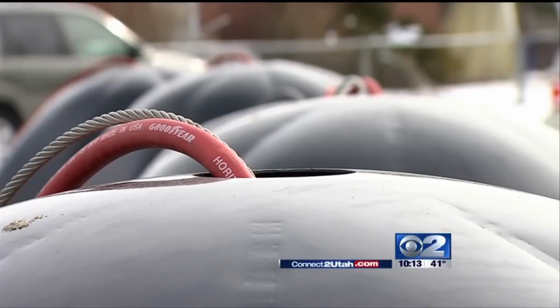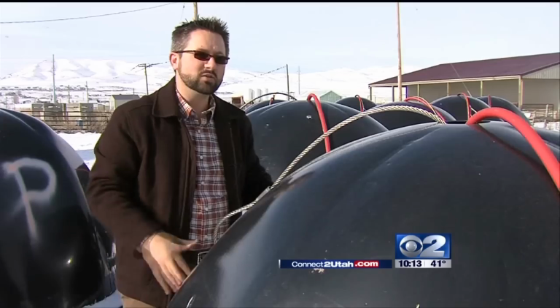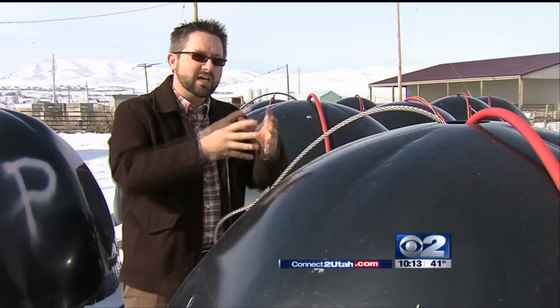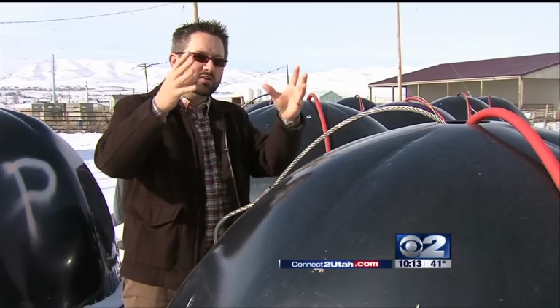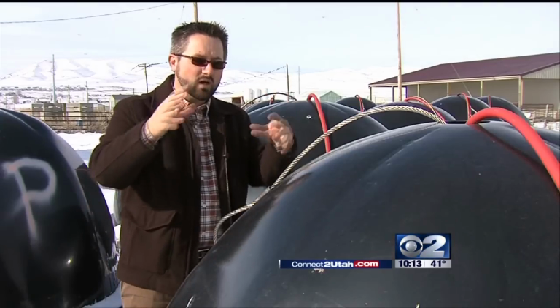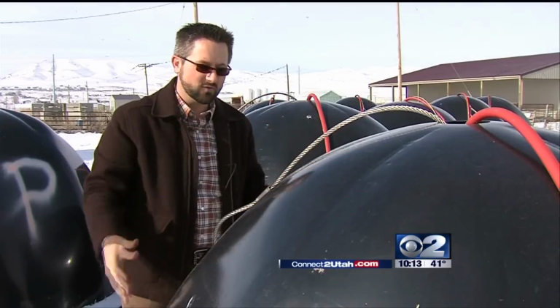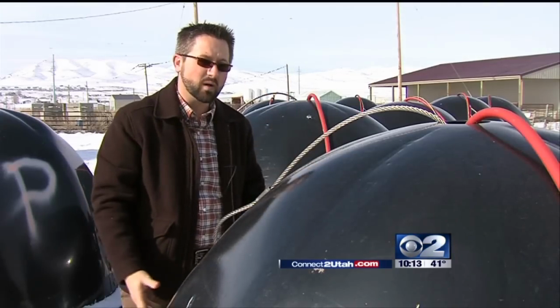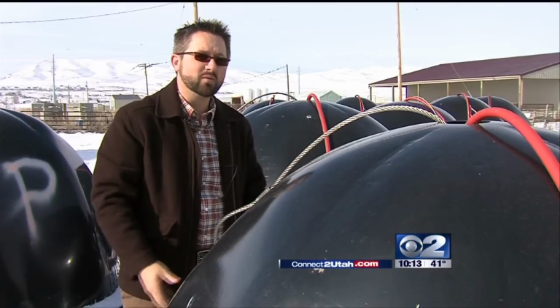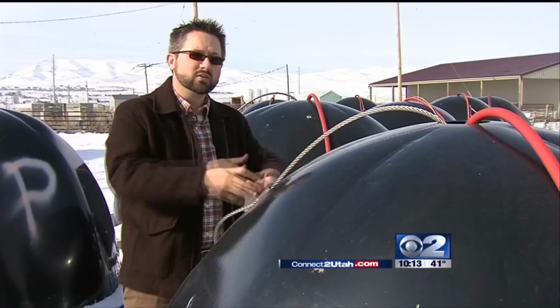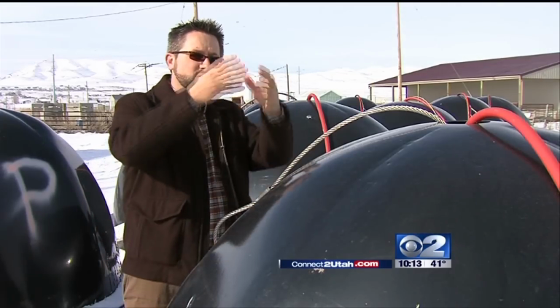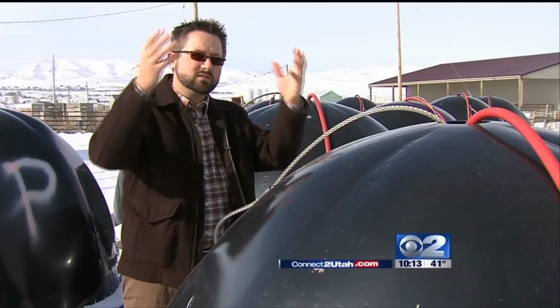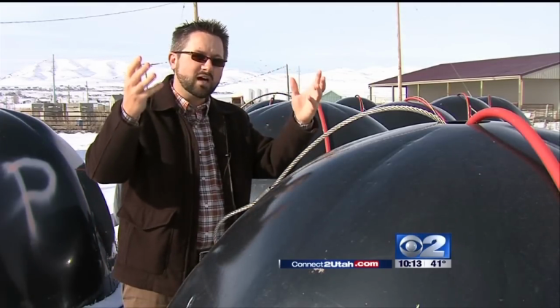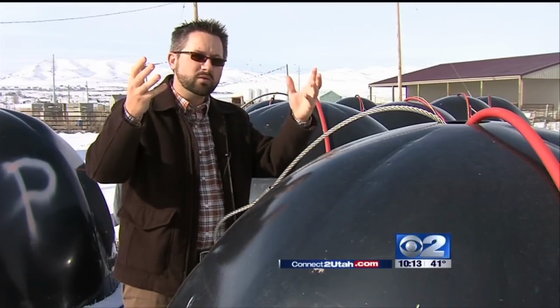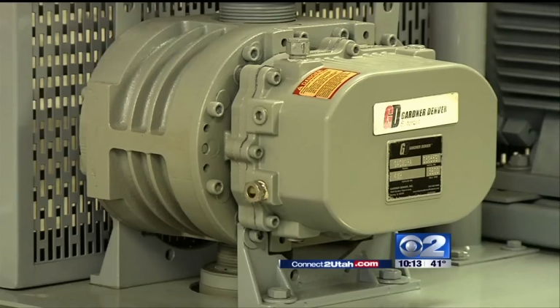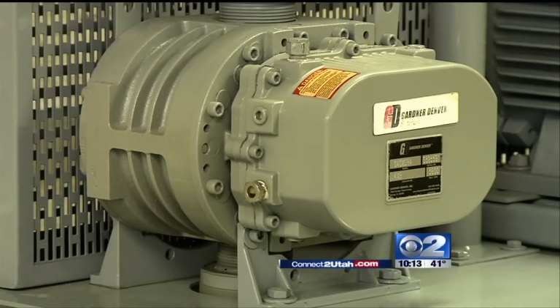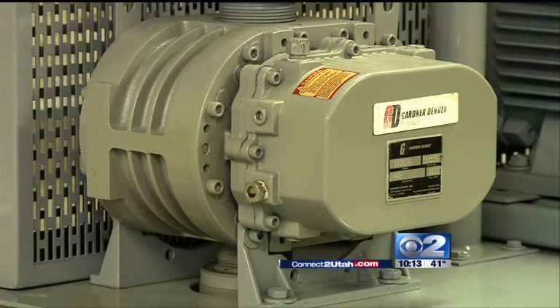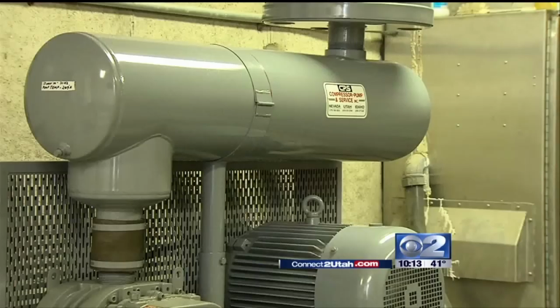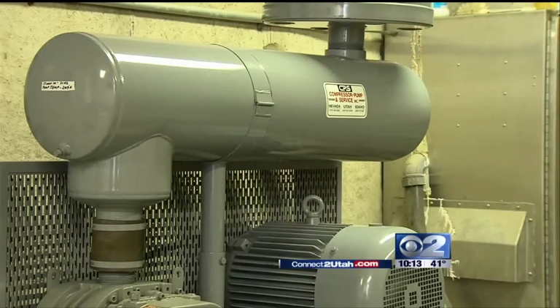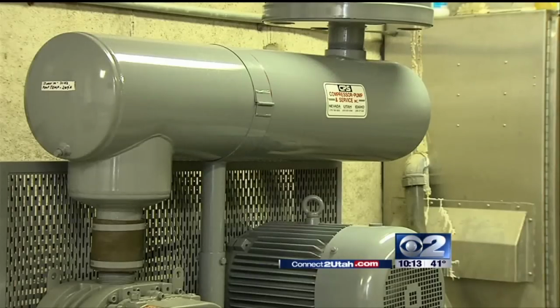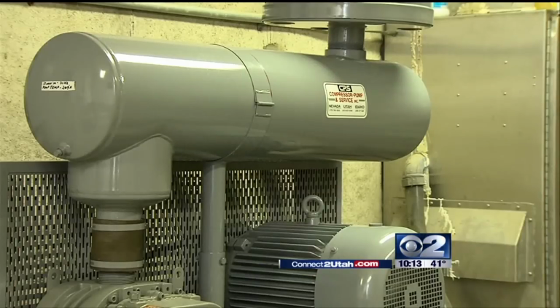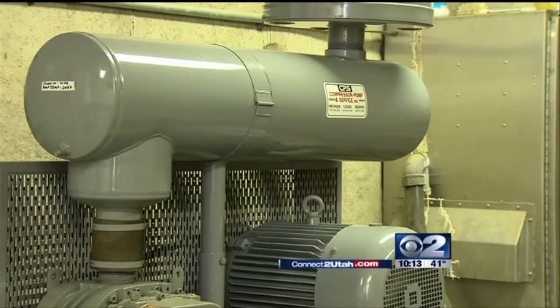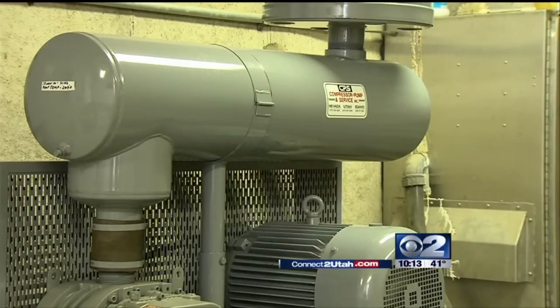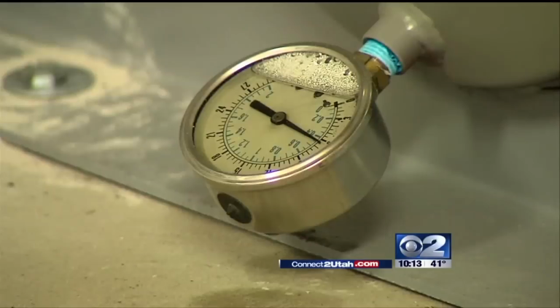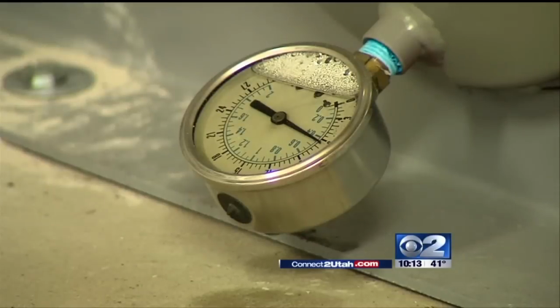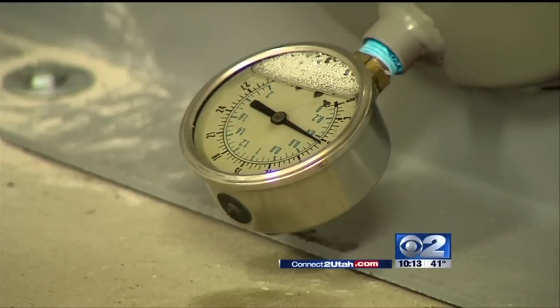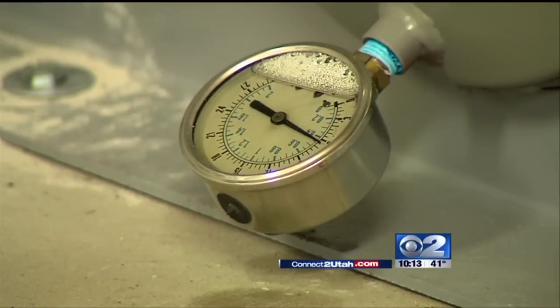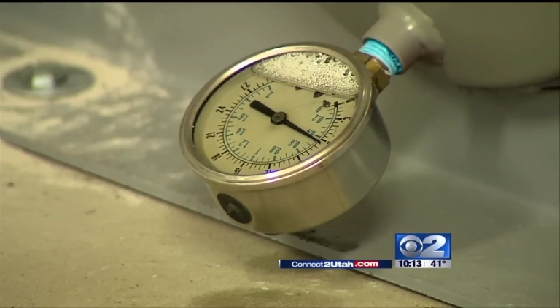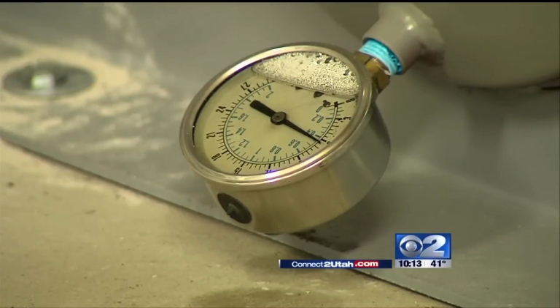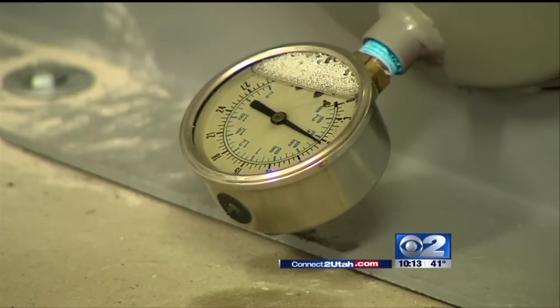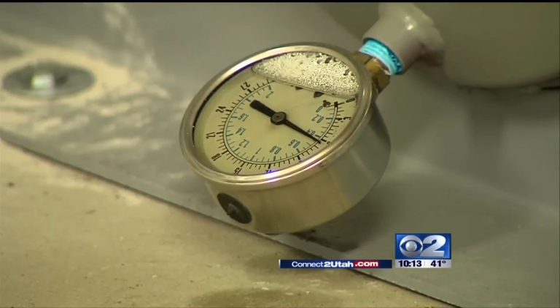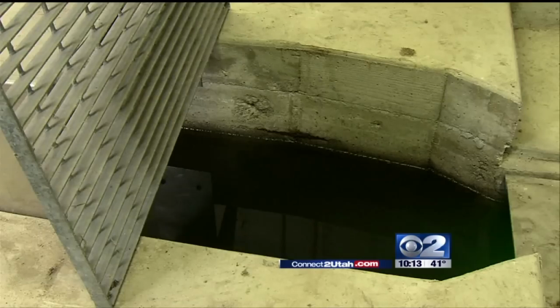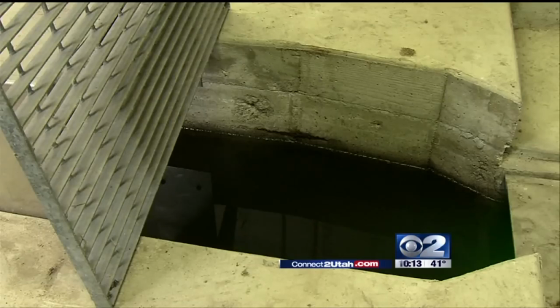Eventually the clean water comes right out the top. It's continually cycling the water from the bottom of the lagoon towards the top. An air pump helps push that treated water out, moving it downstream.